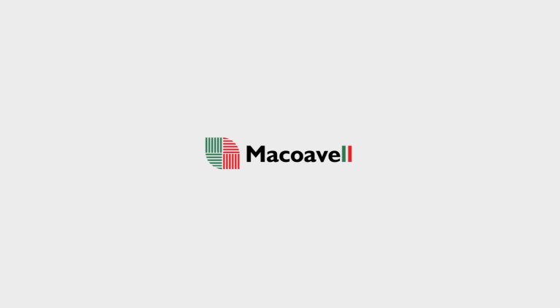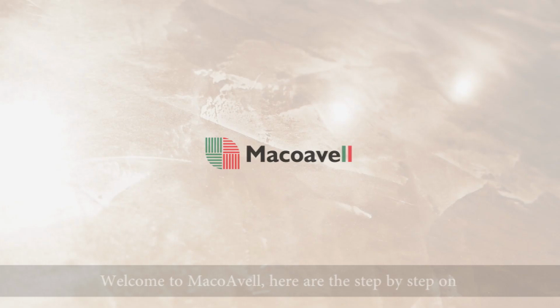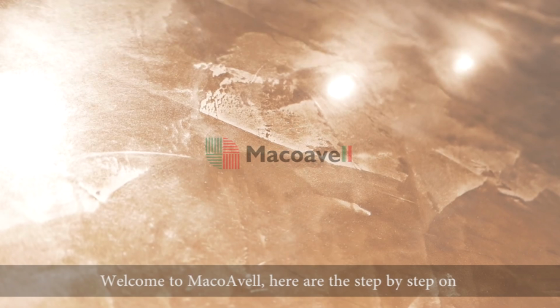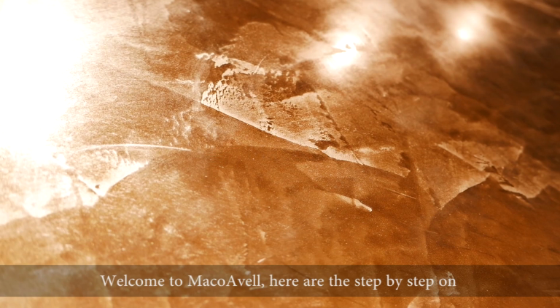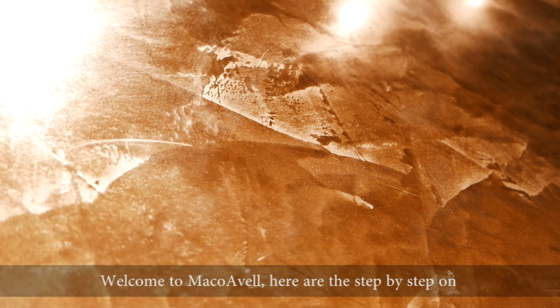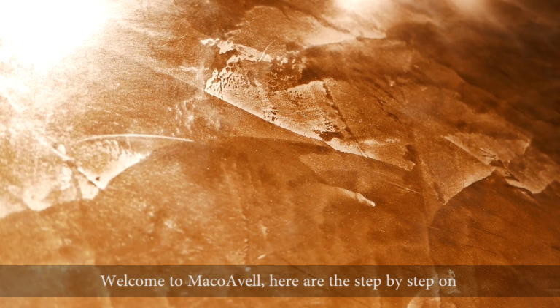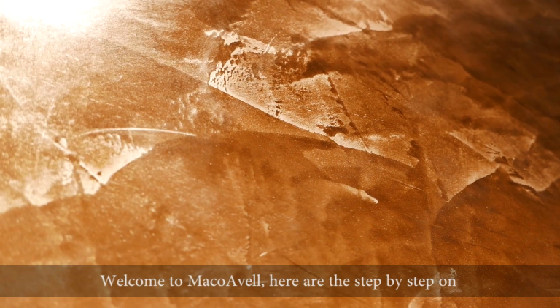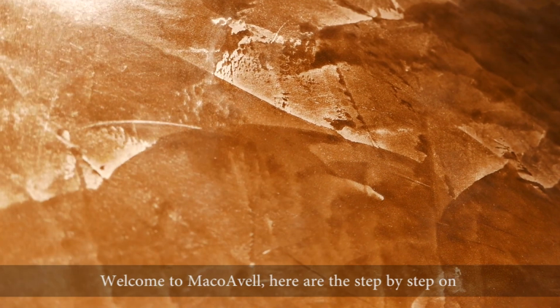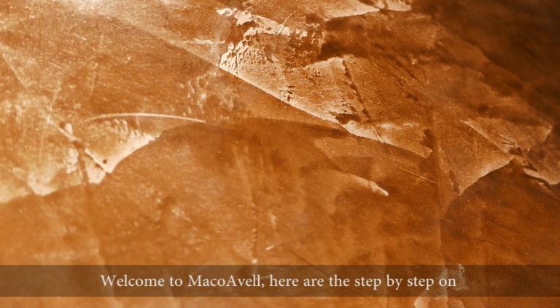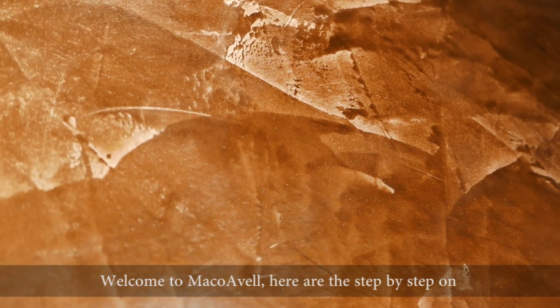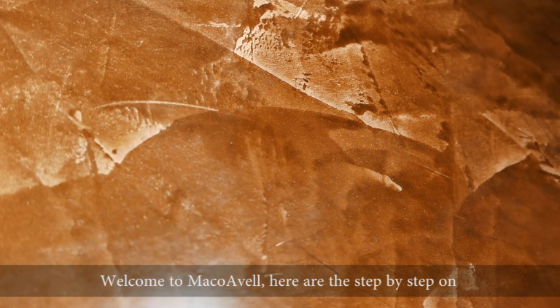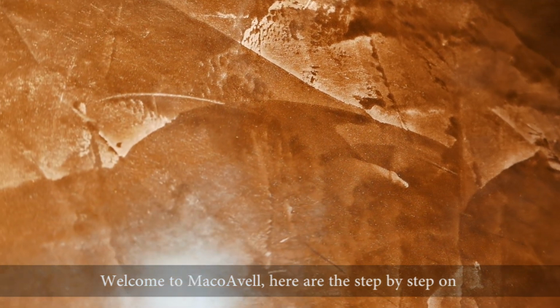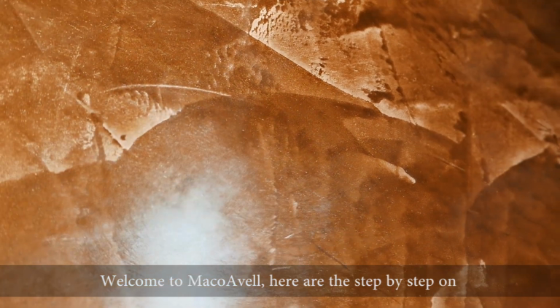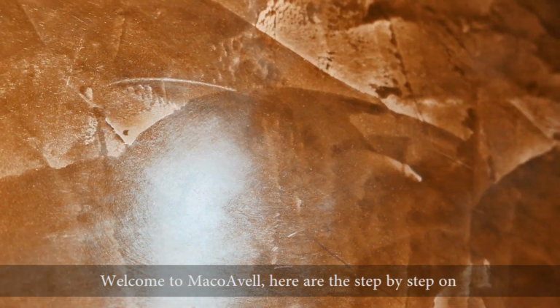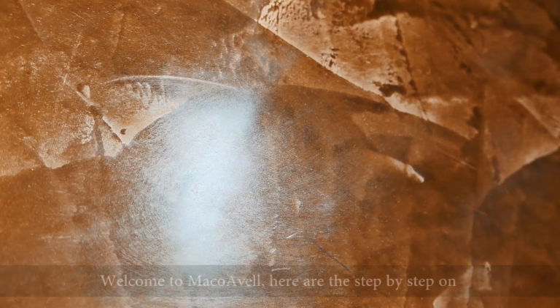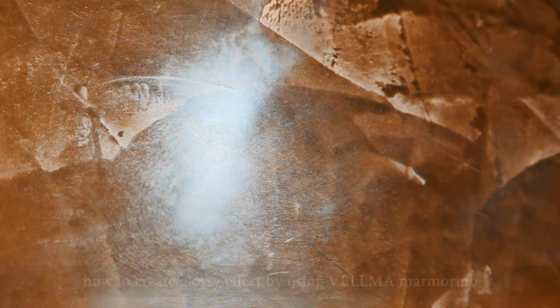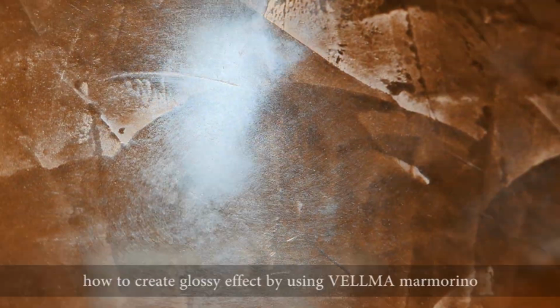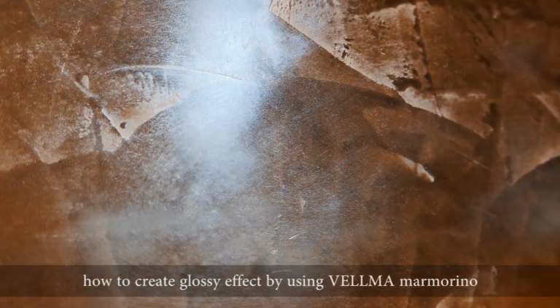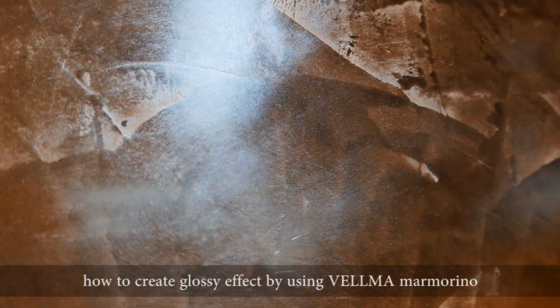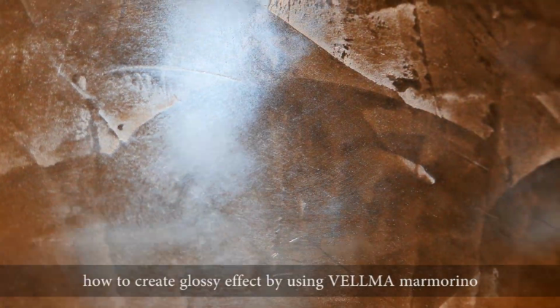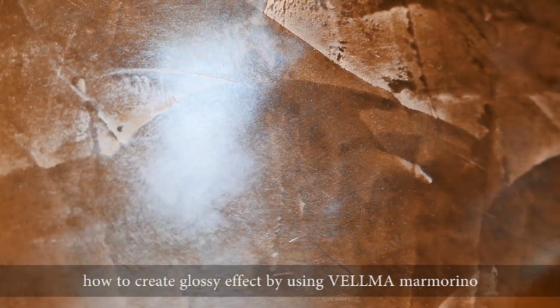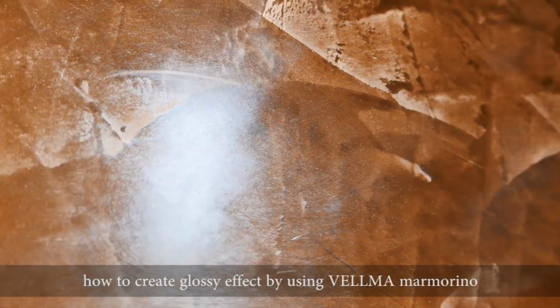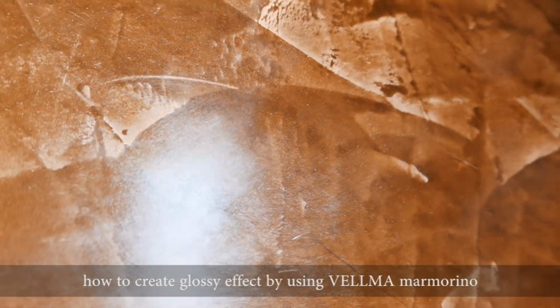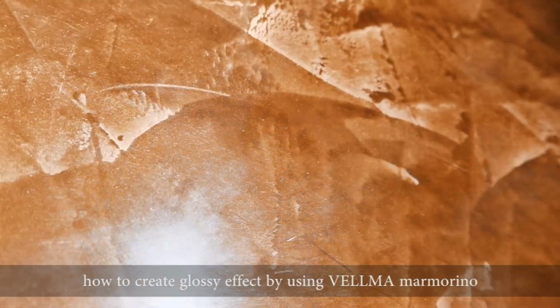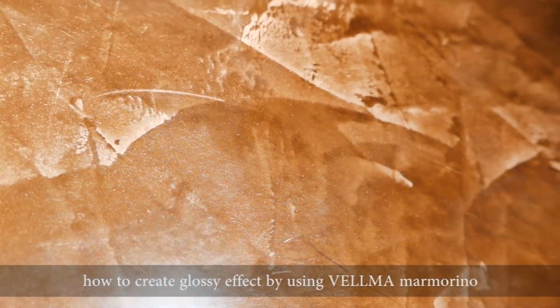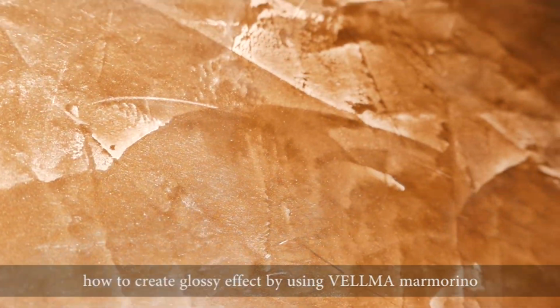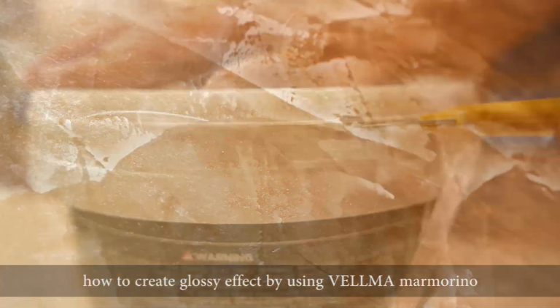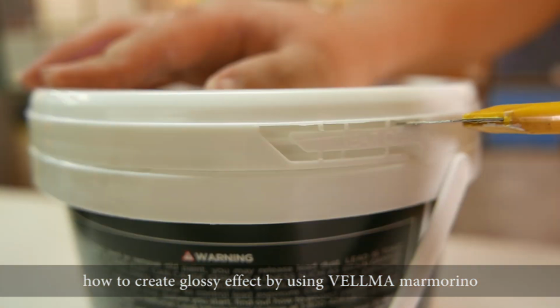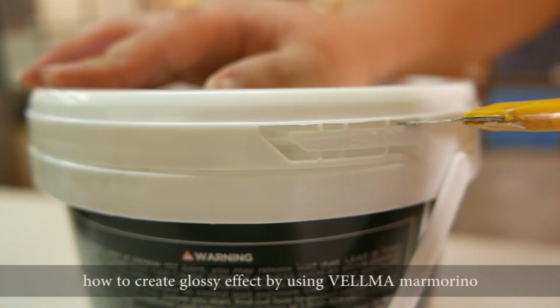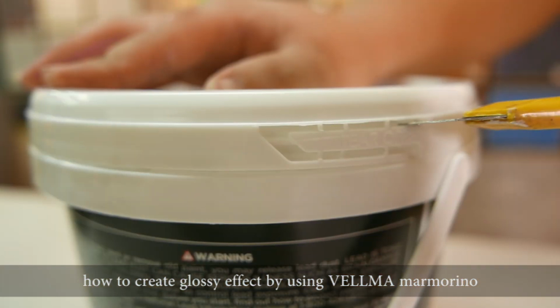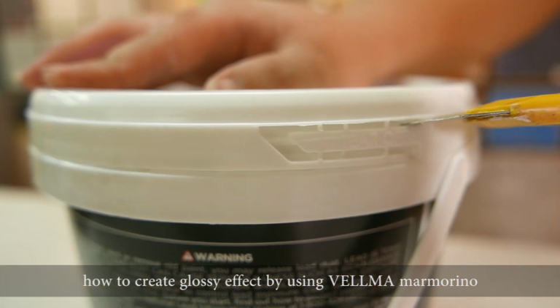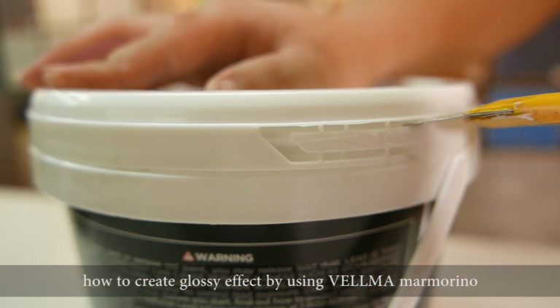Welcome to Makovail. Here are the step-by-step instructions on how to create a glossy effect by using Velma Mermorino.